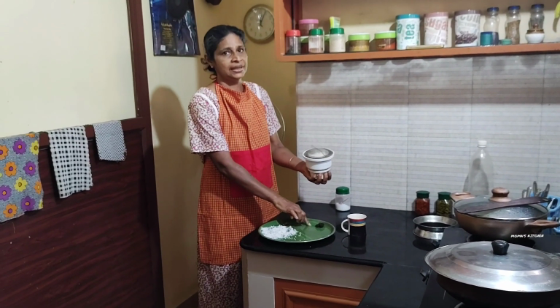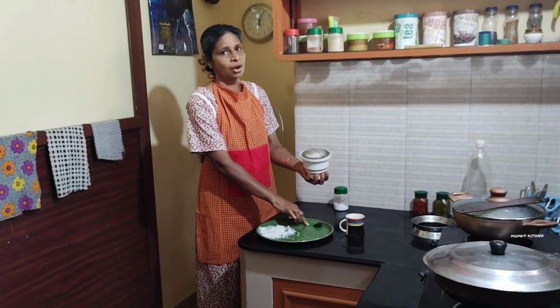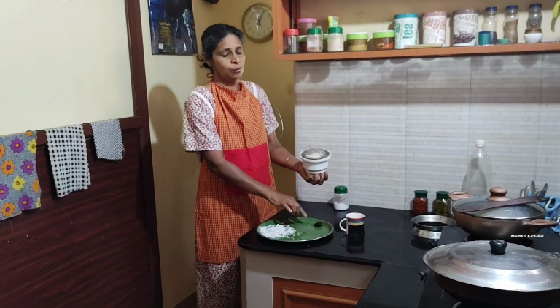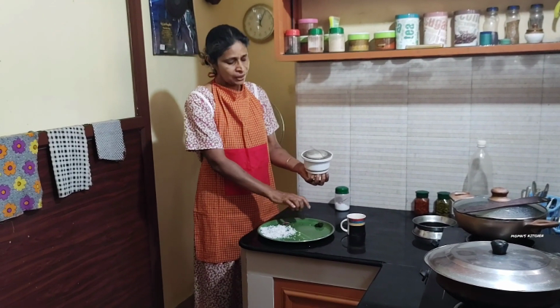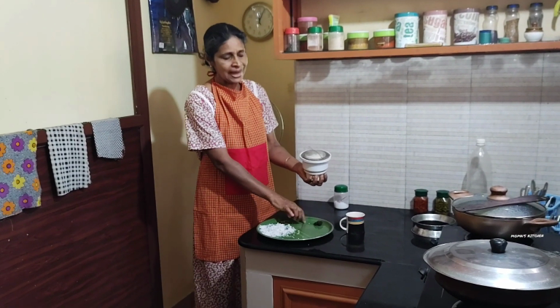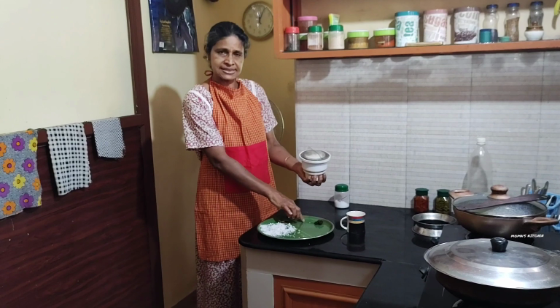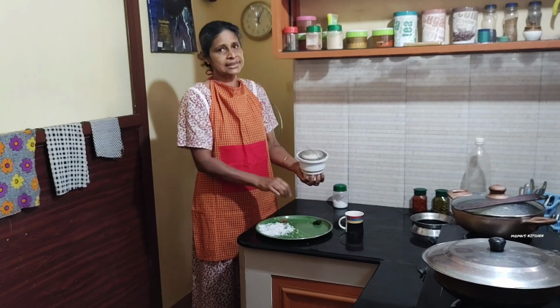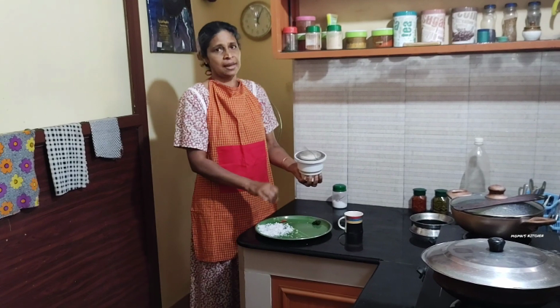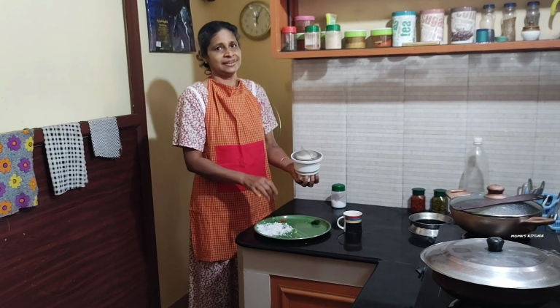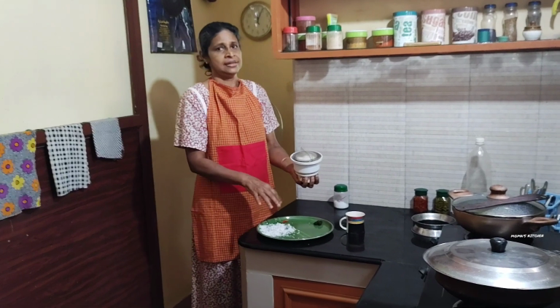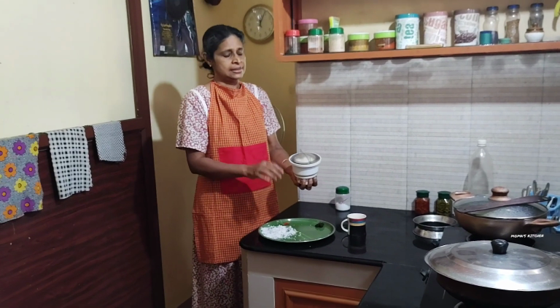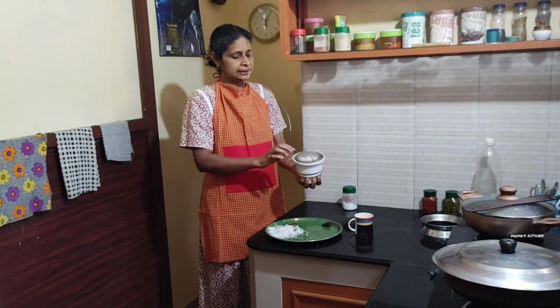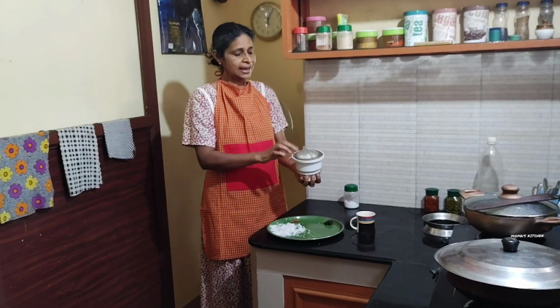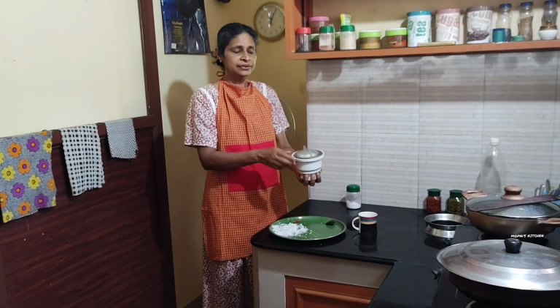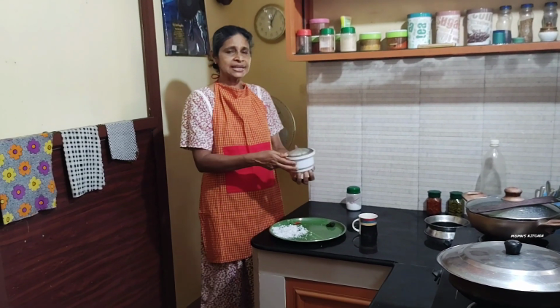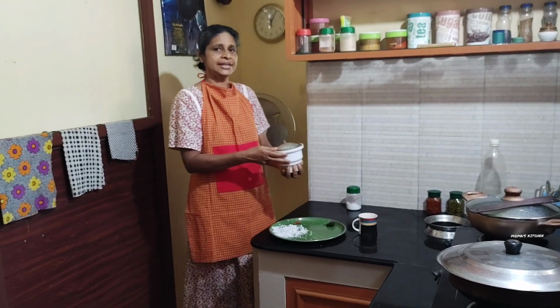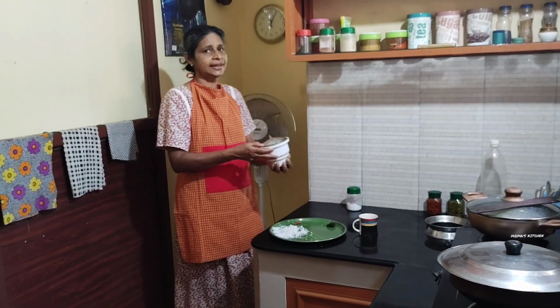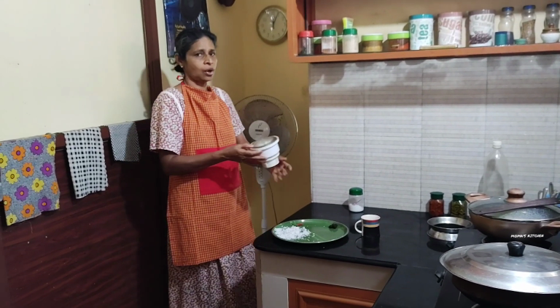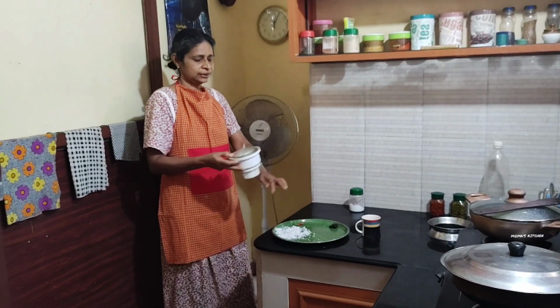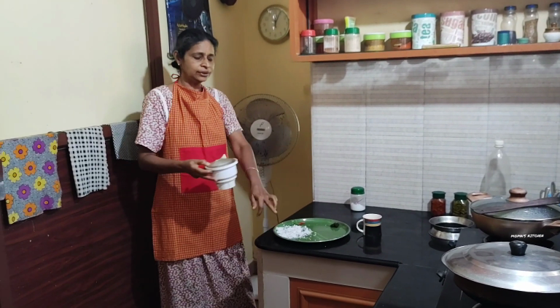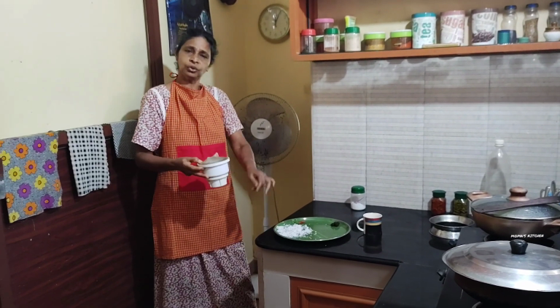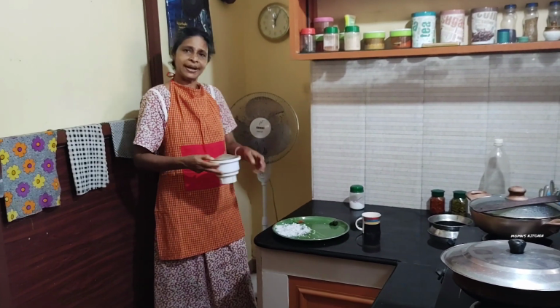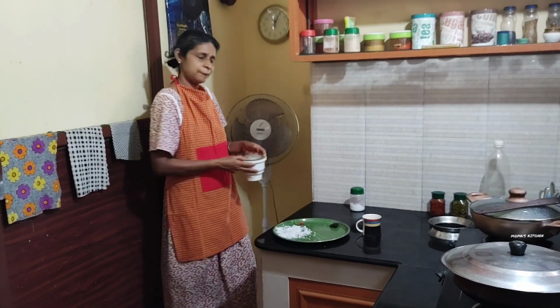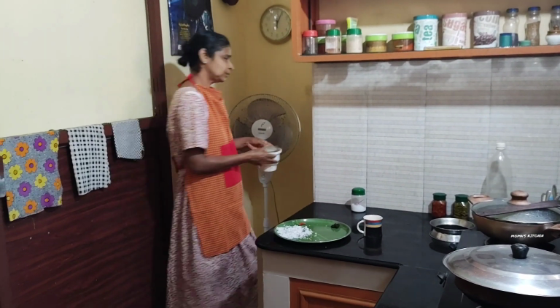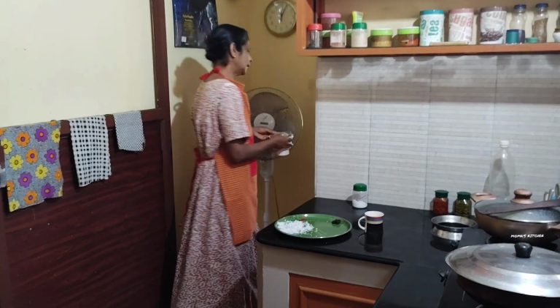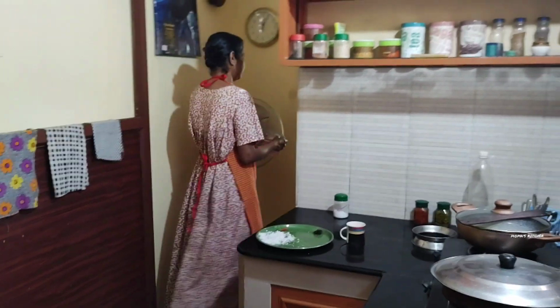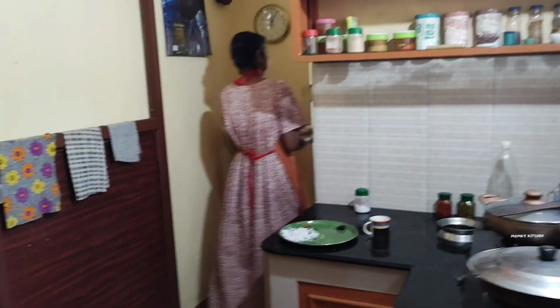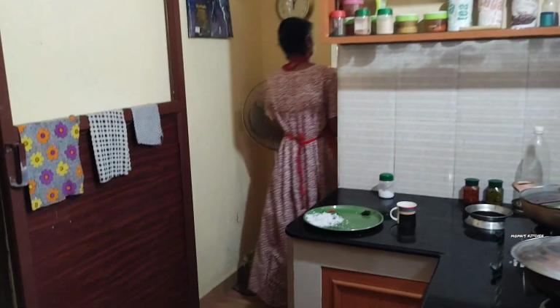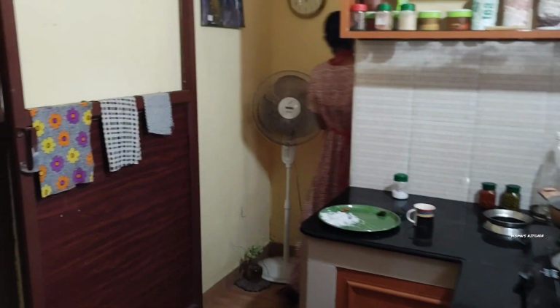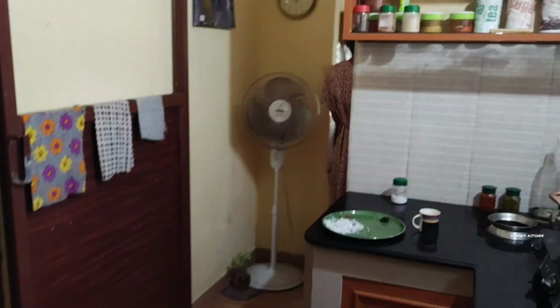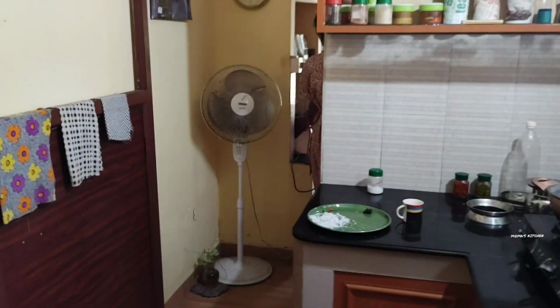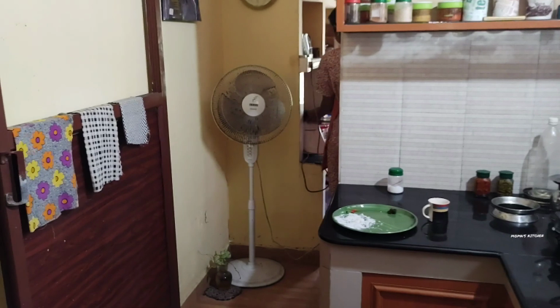Can you blend it with a little tree? I can blend it with a little tree. It is written with a little tree.